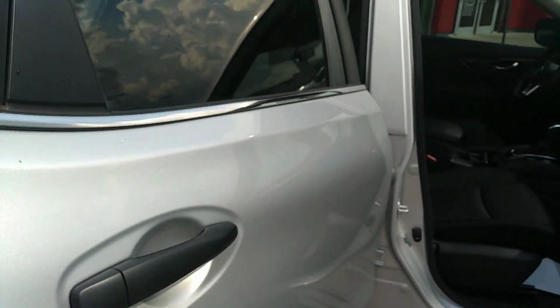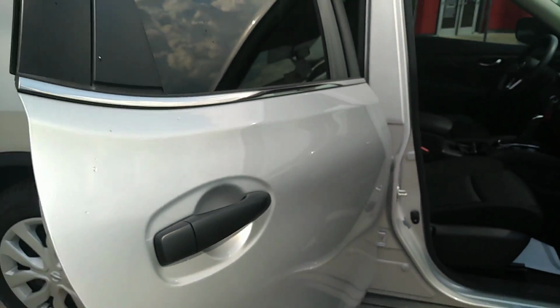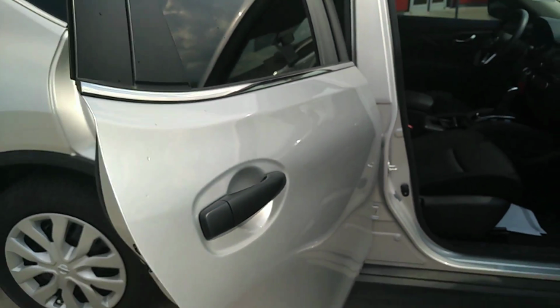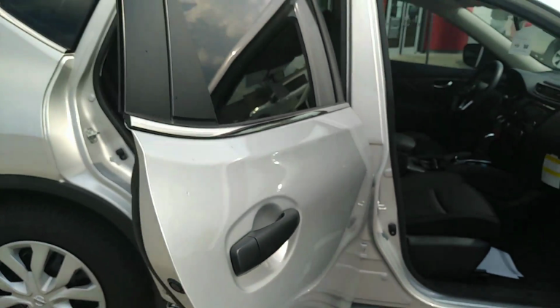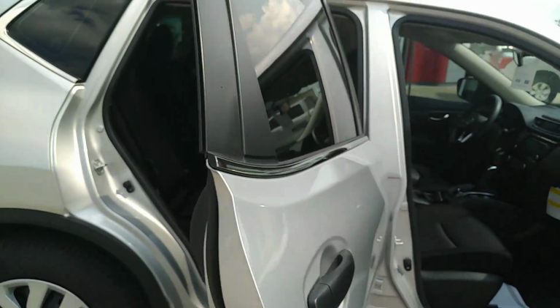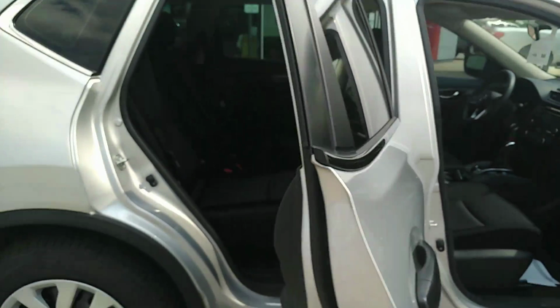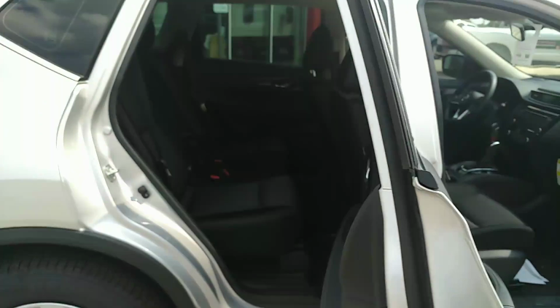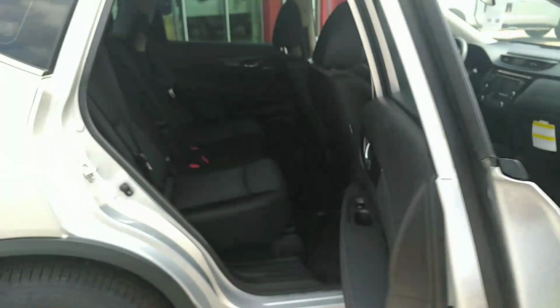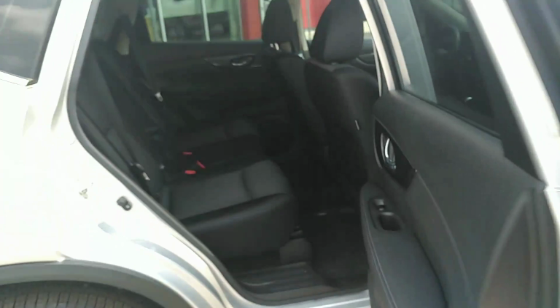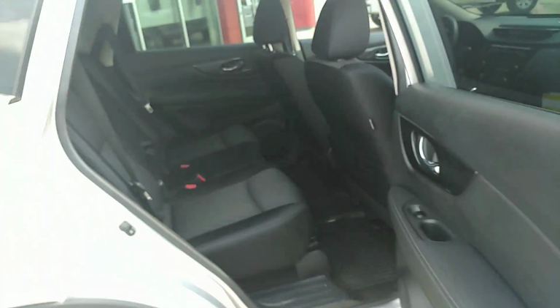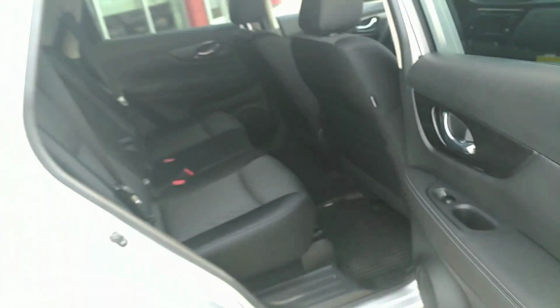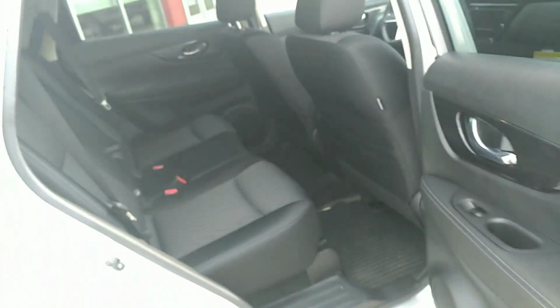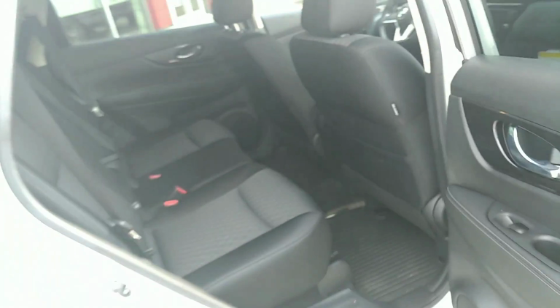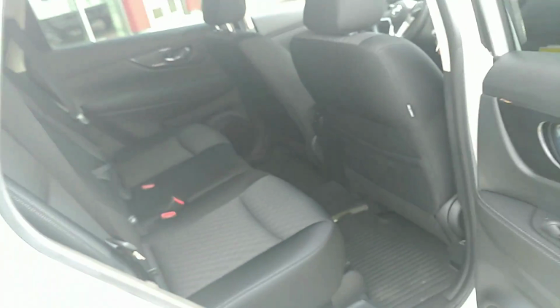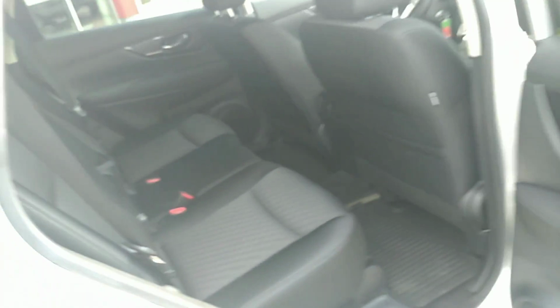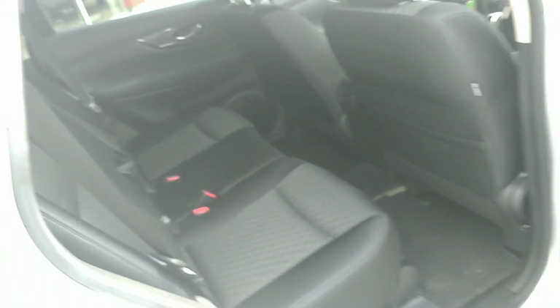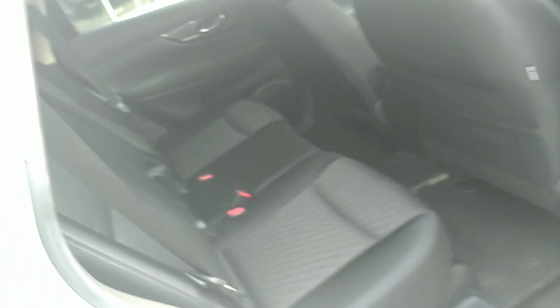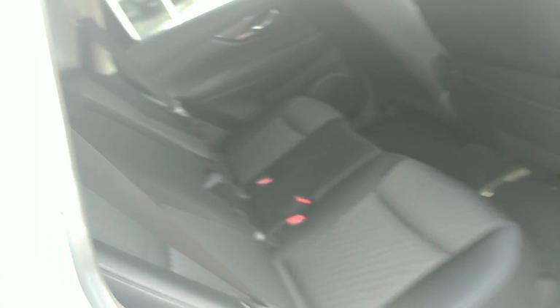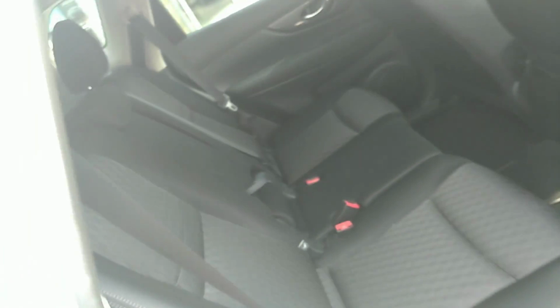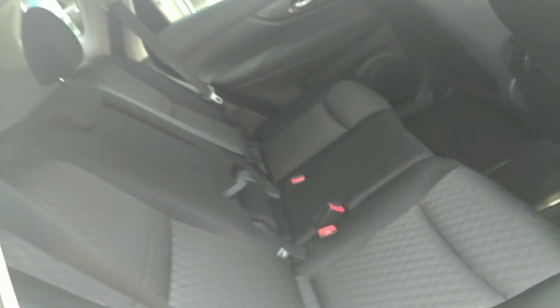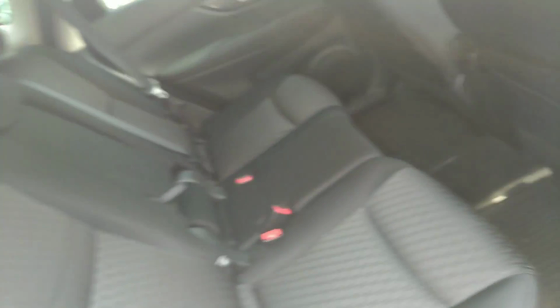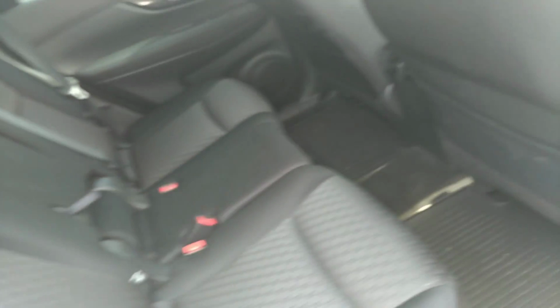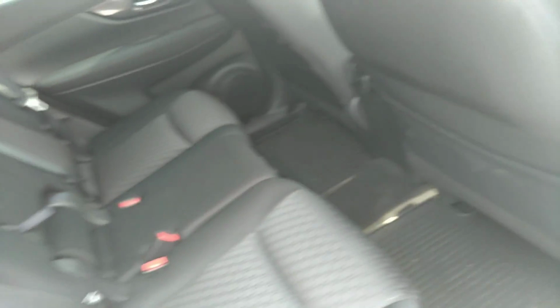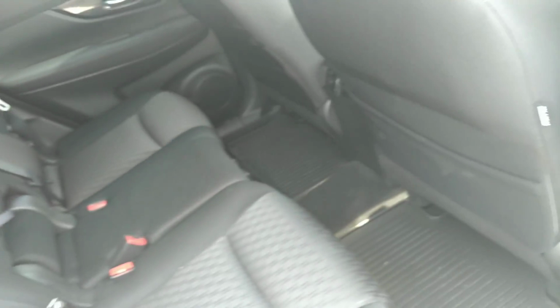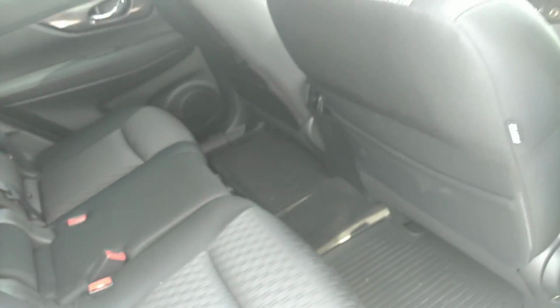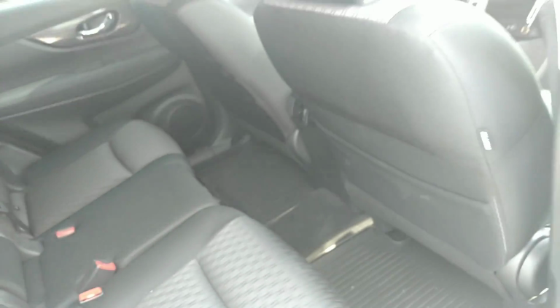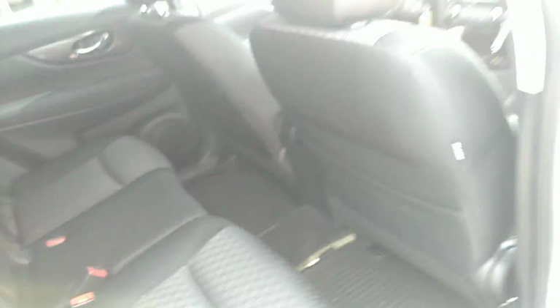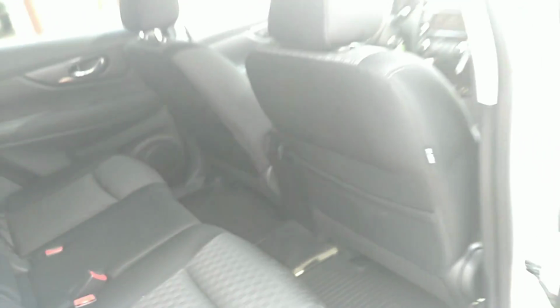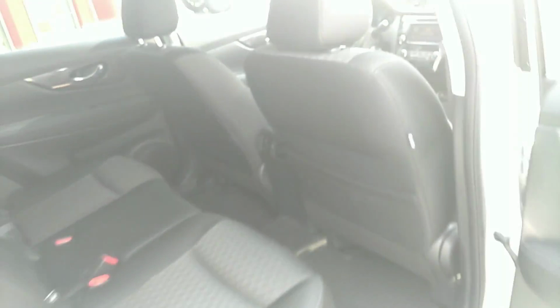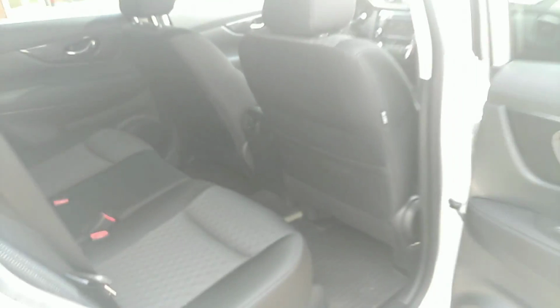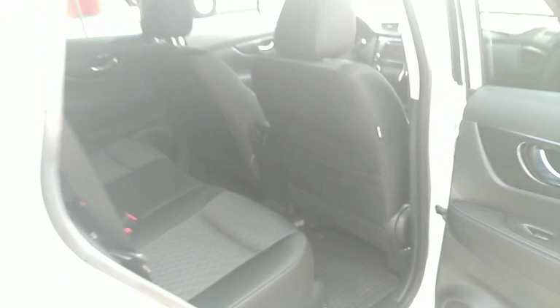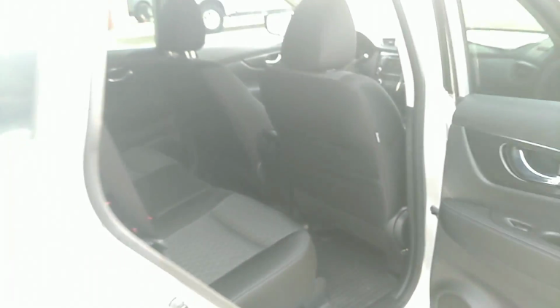Go around here to the back seat — as you can see, we've got plenty of room back here, you can fit whatever you need.